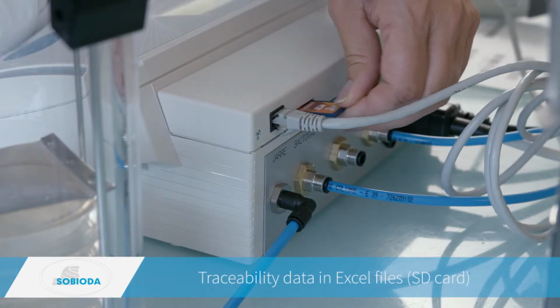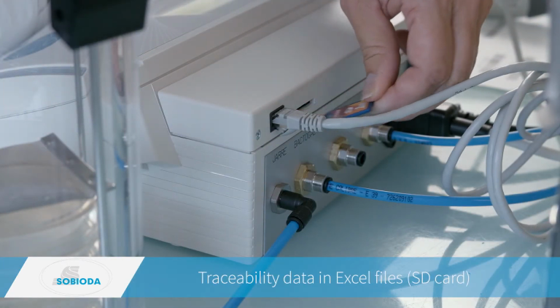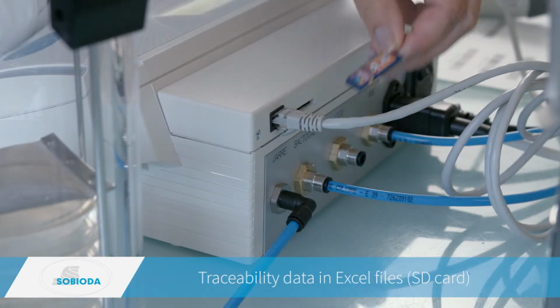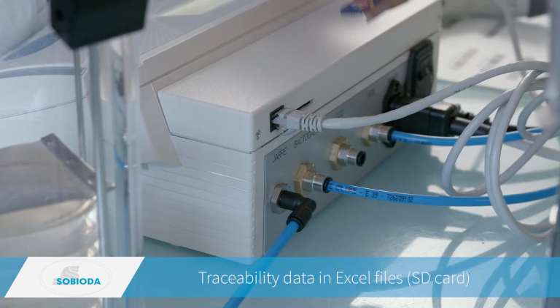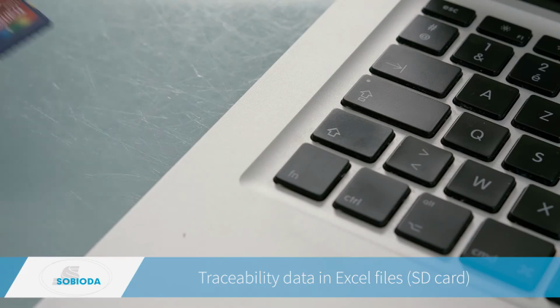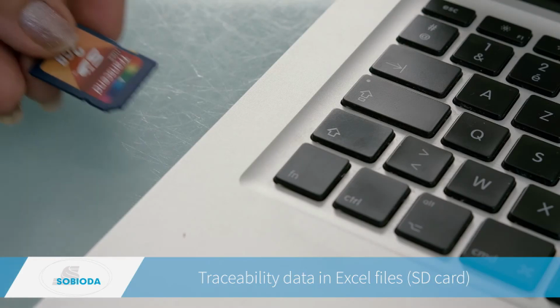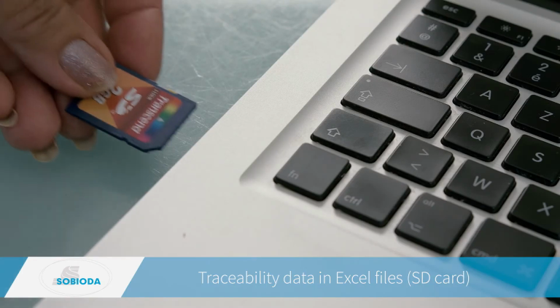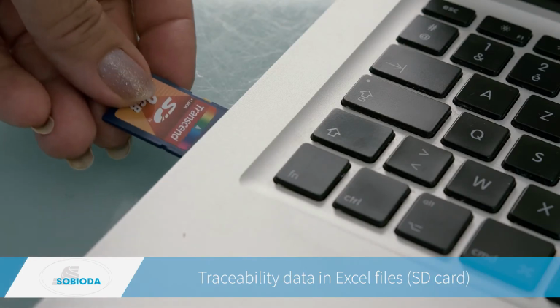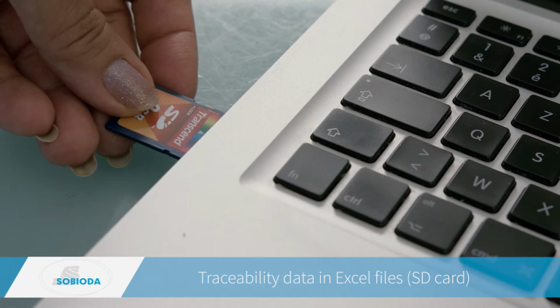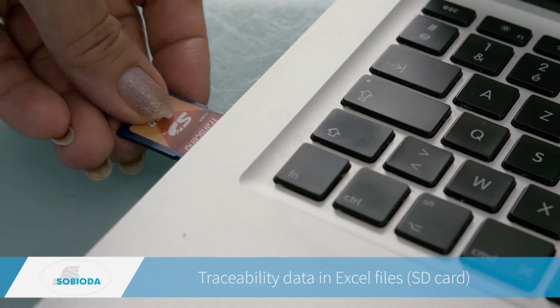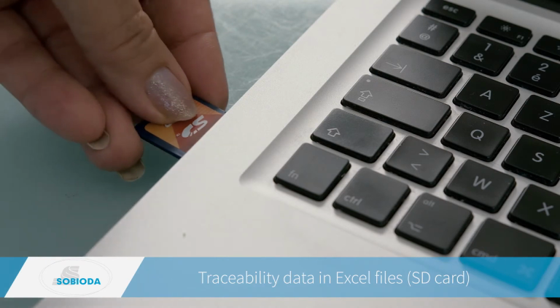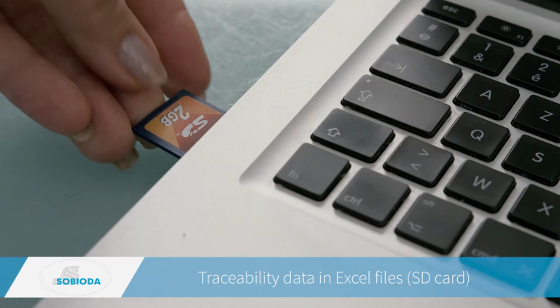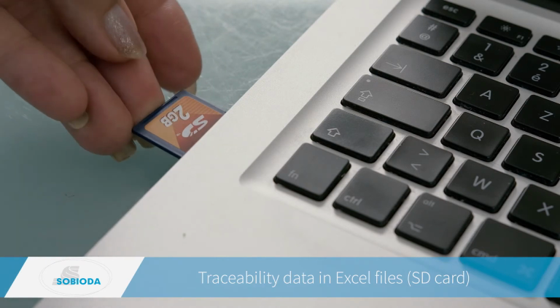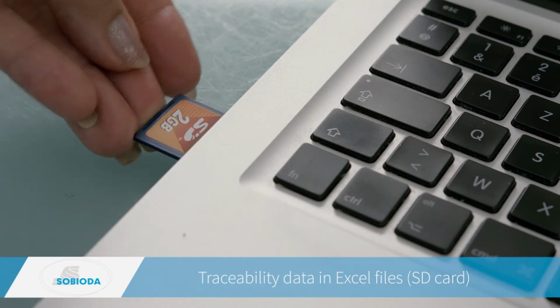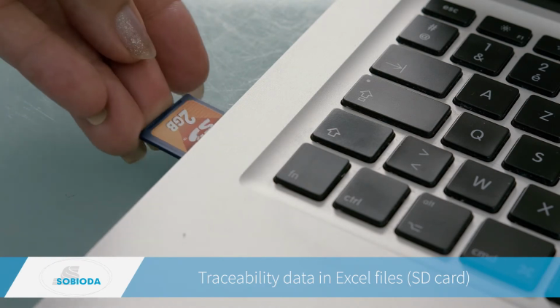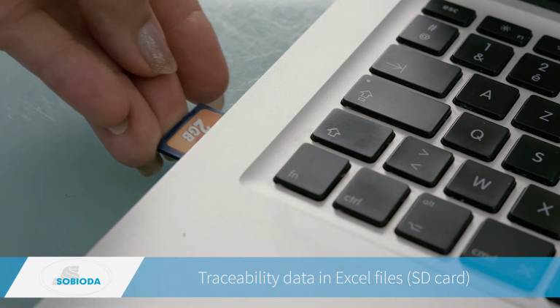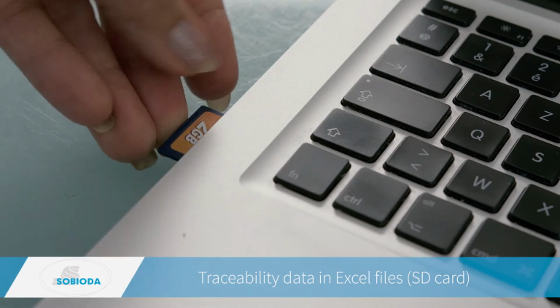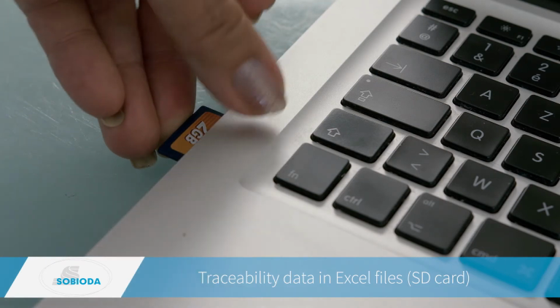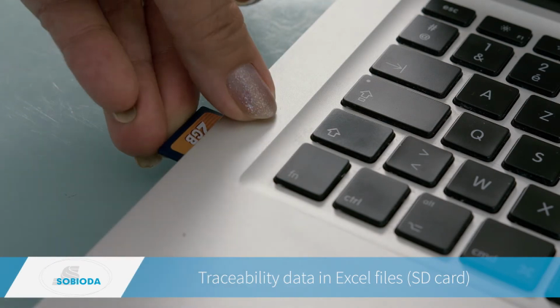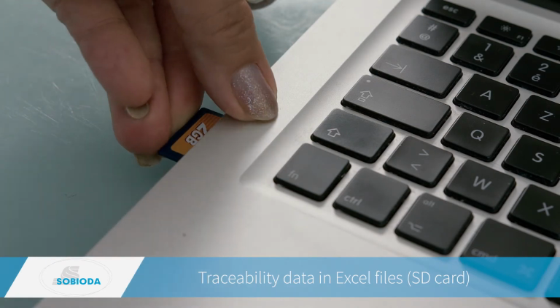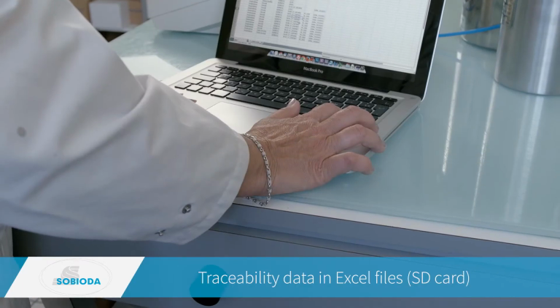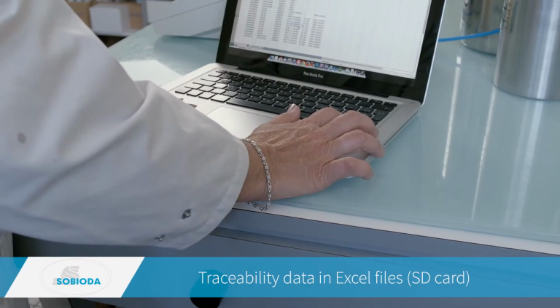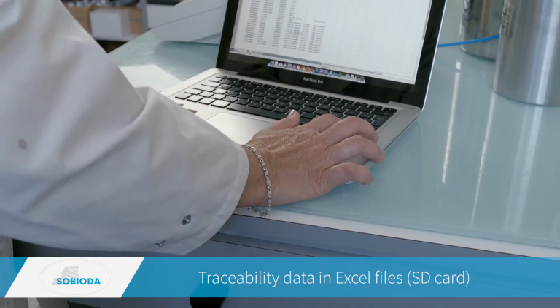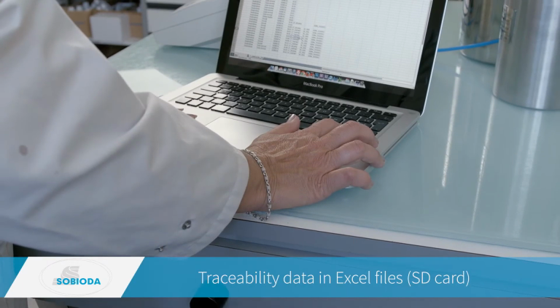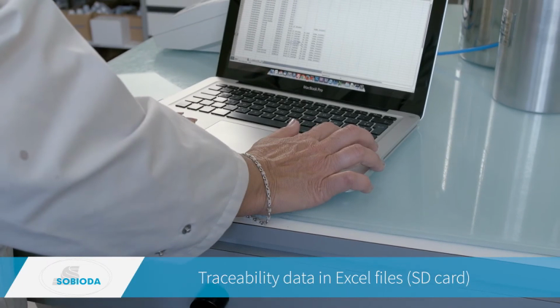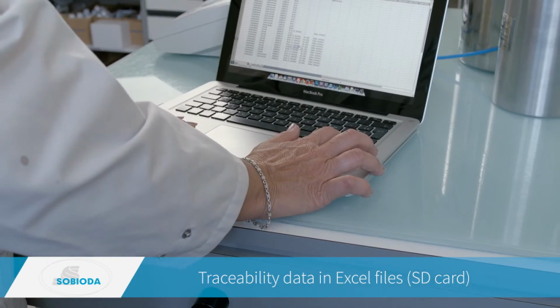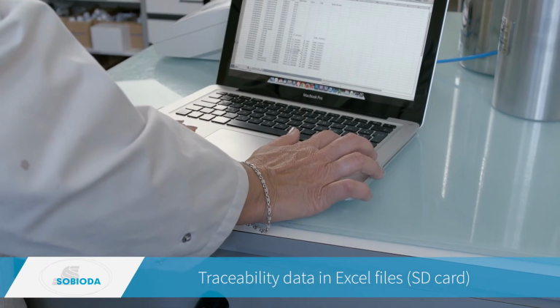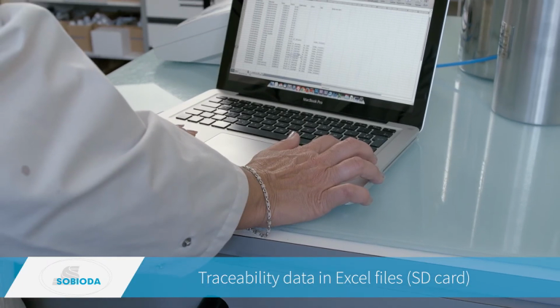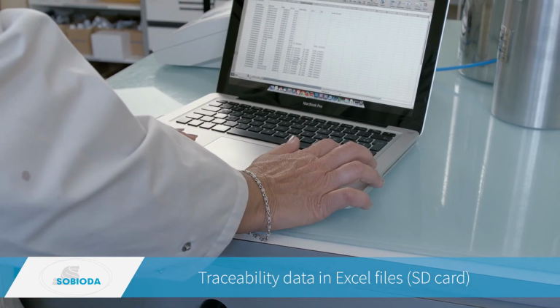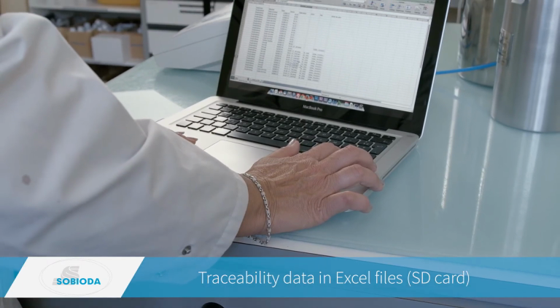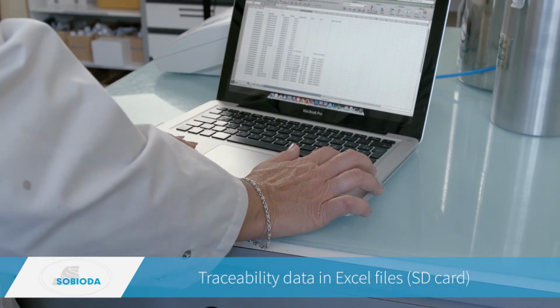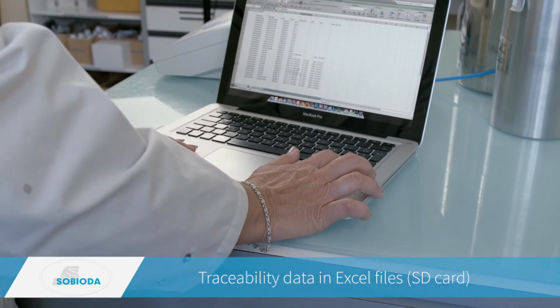Step four: traceability data are saved on the SD card and then transferred to the computer in an Excel file.